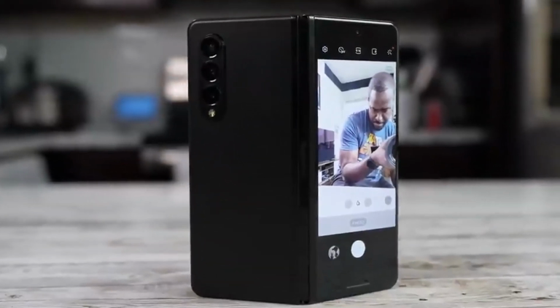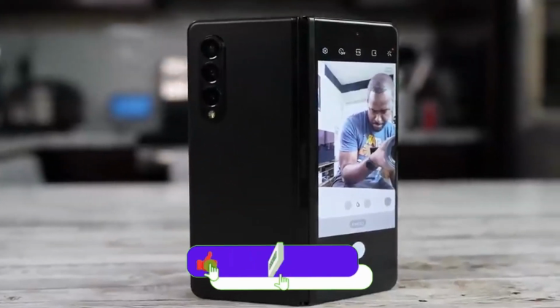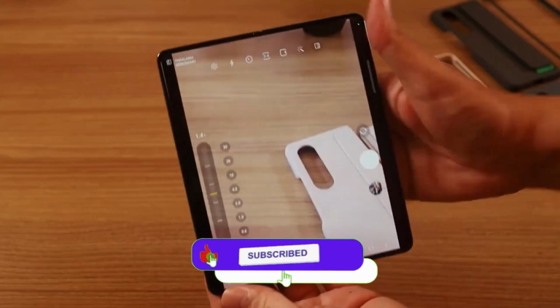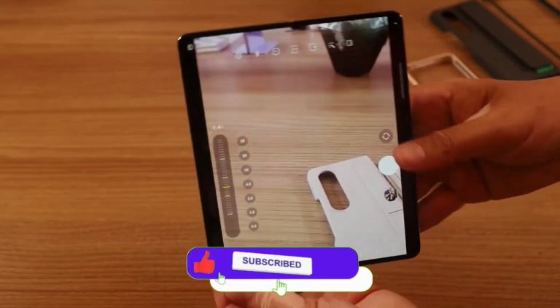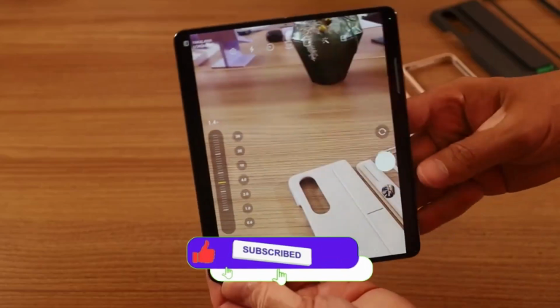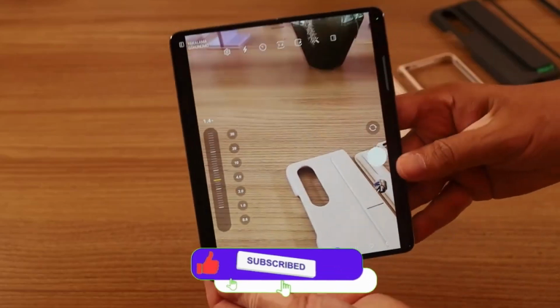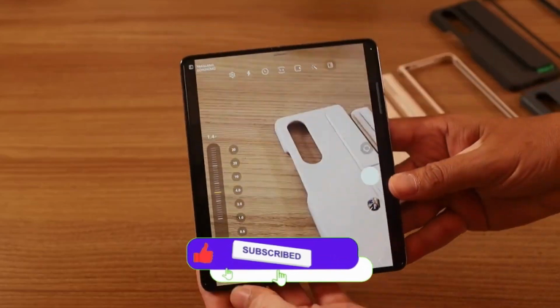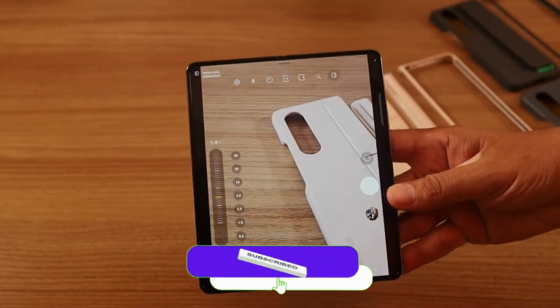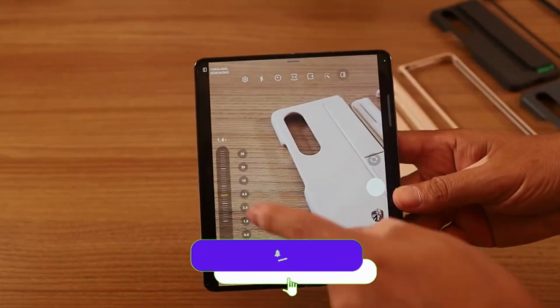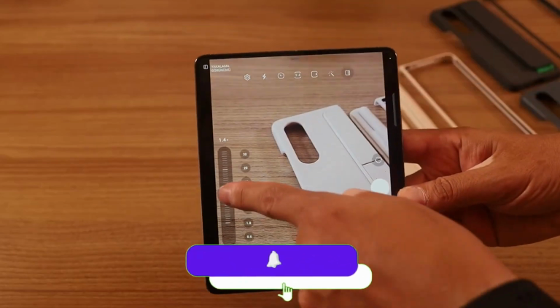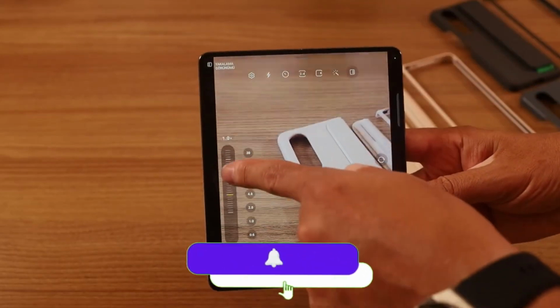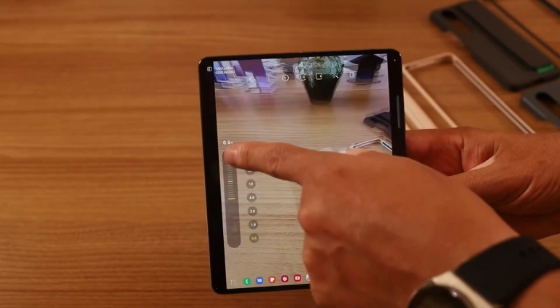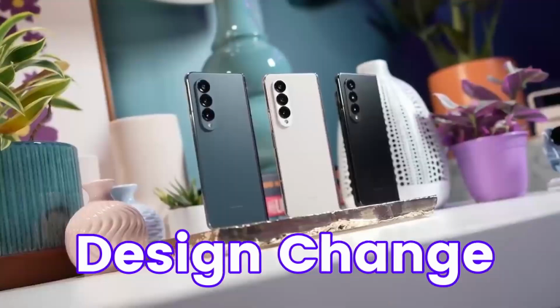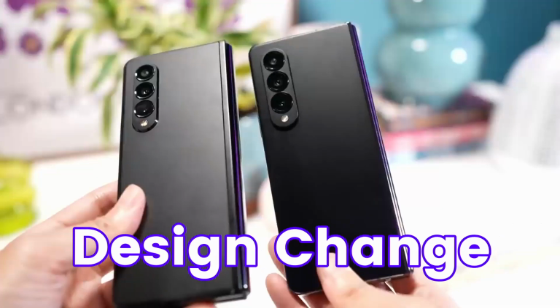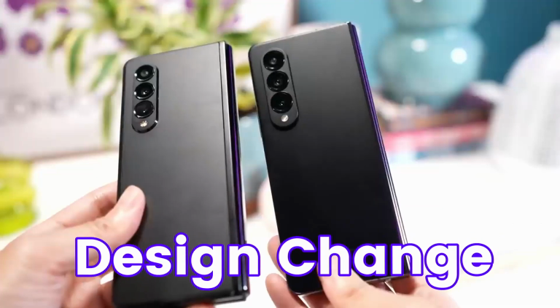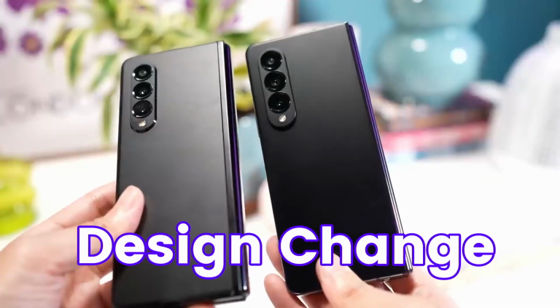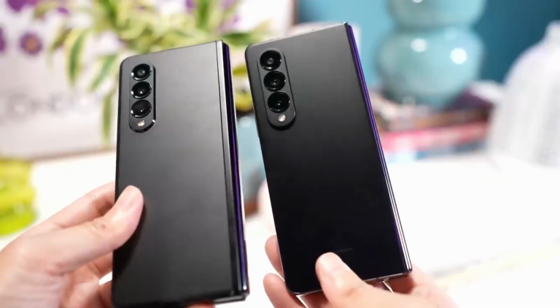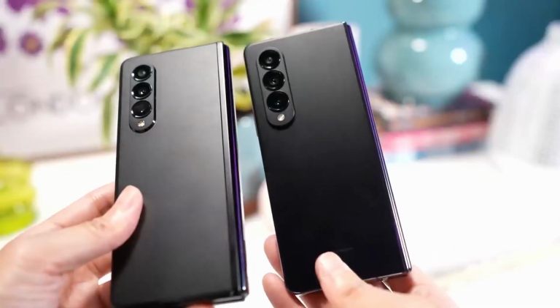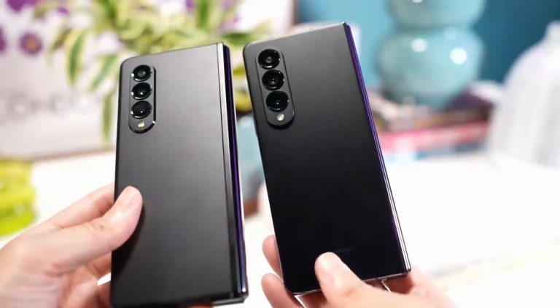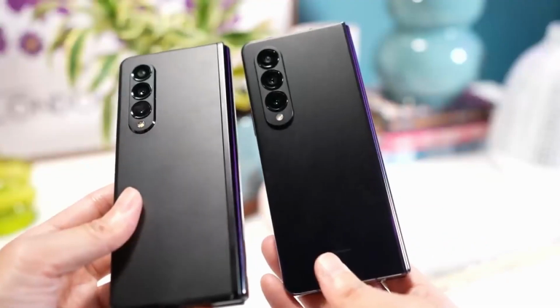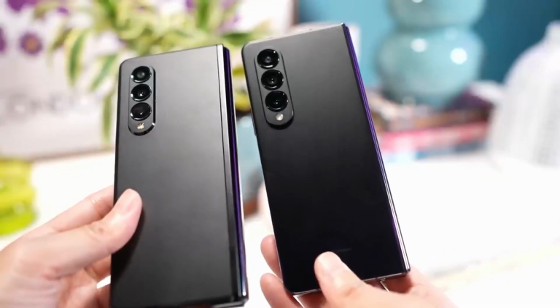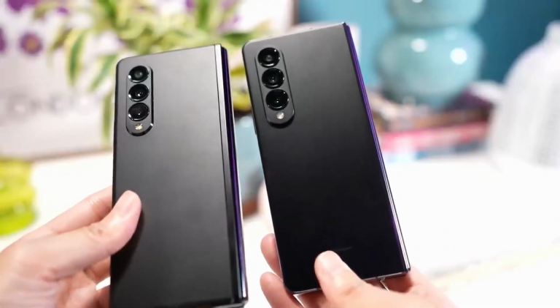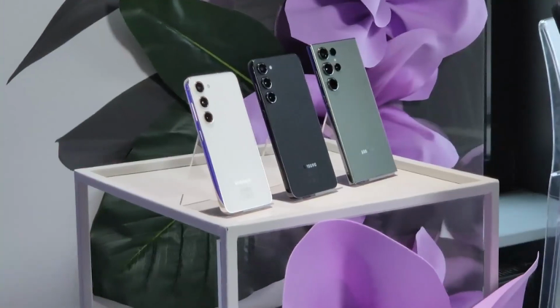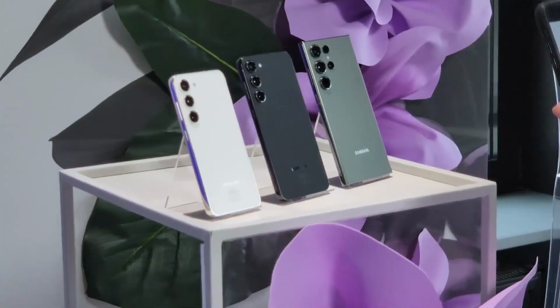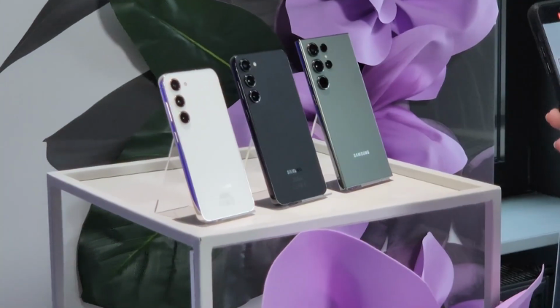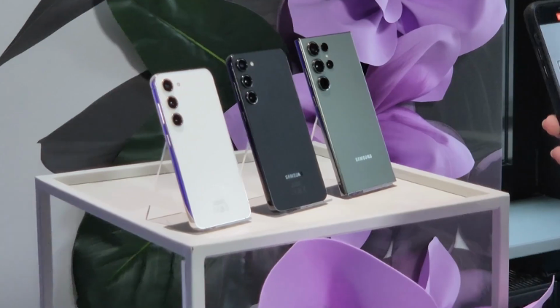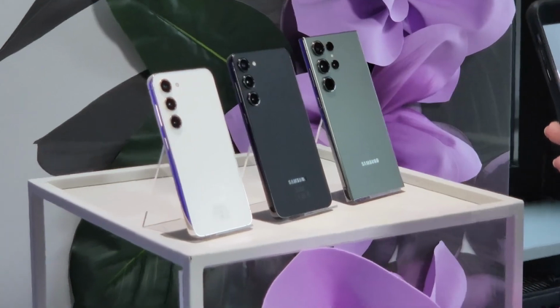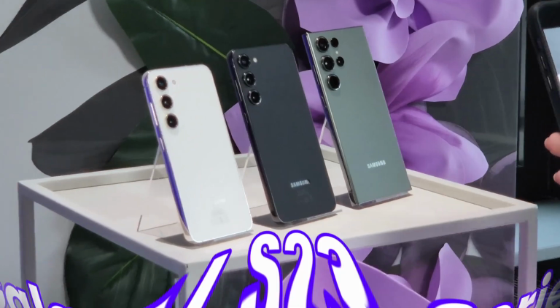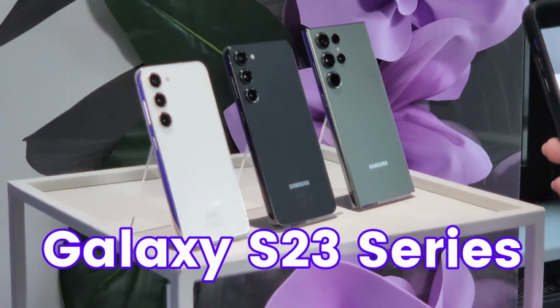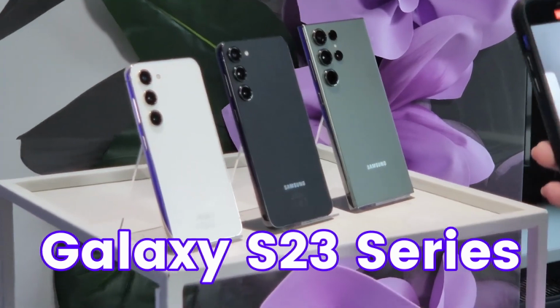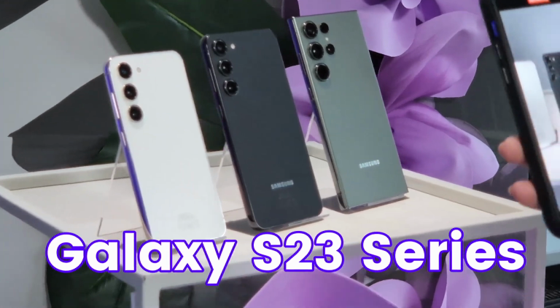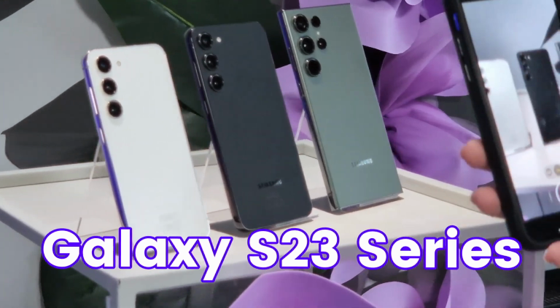With these camera specs, the Galaxy Z Fold 5 will also see a design change. We are going to see individual camera modules just like the Galaxy S23 series, rather than a camera bar layout.